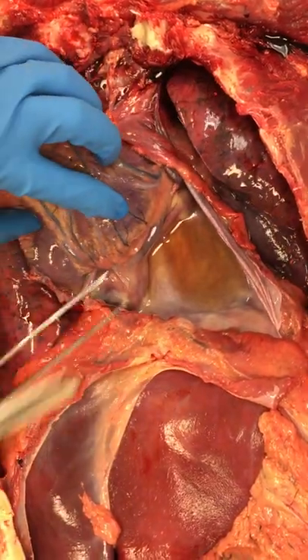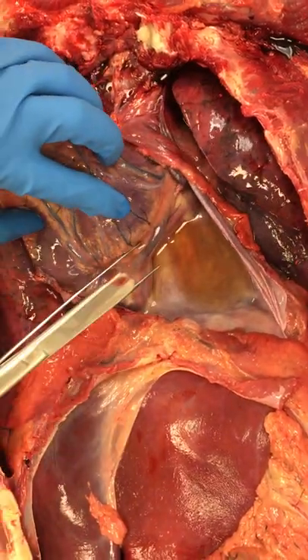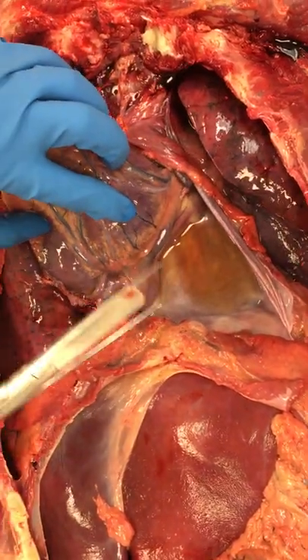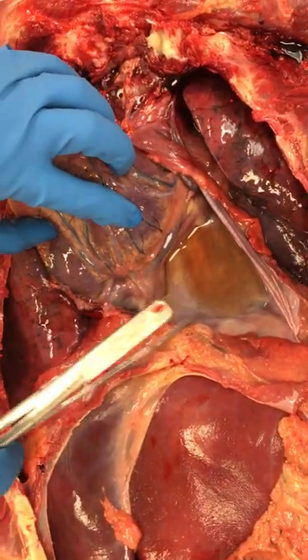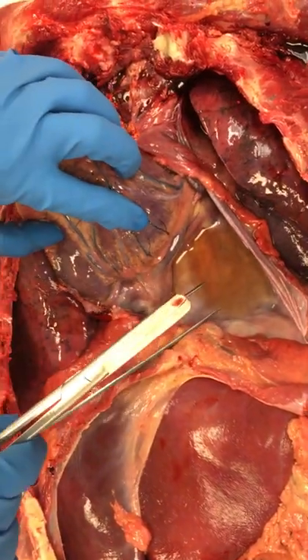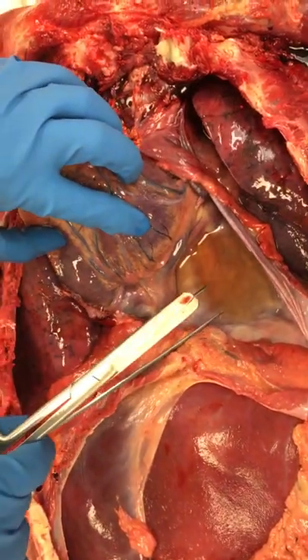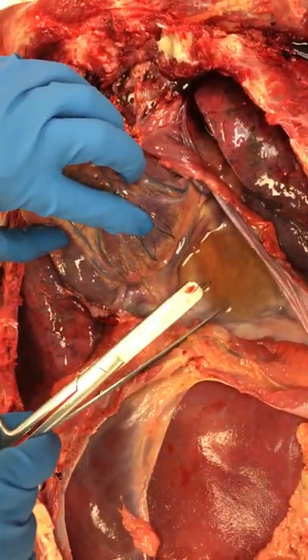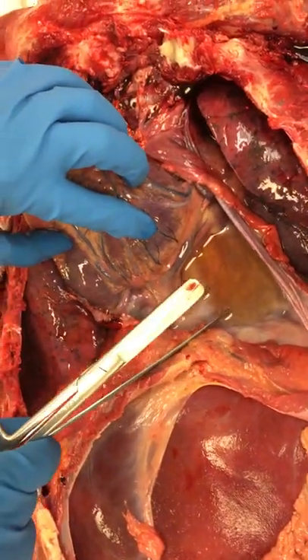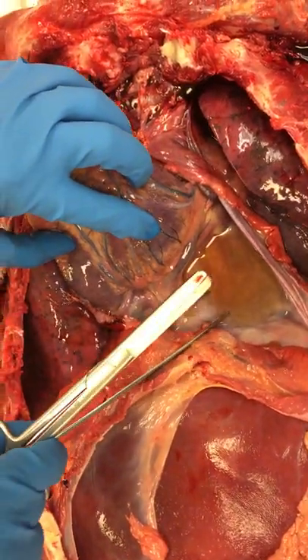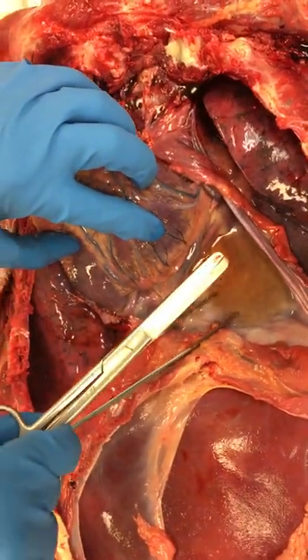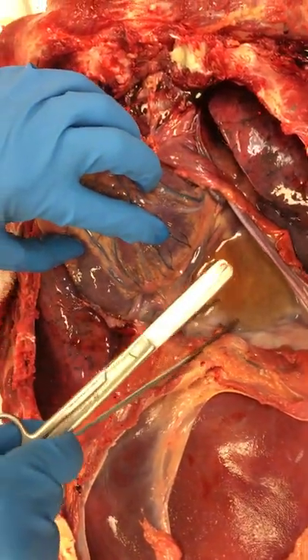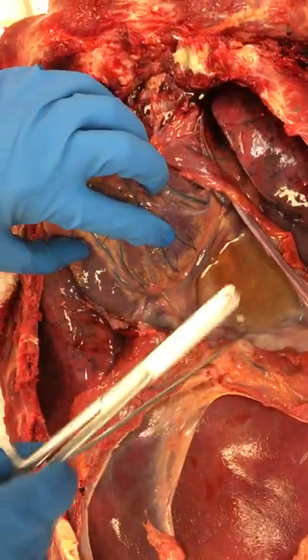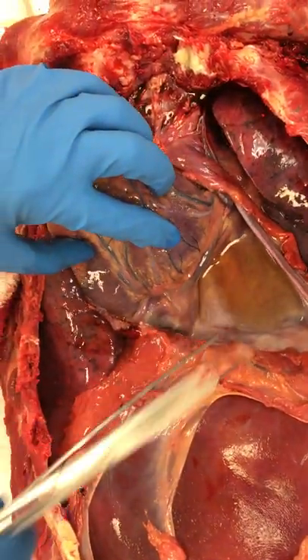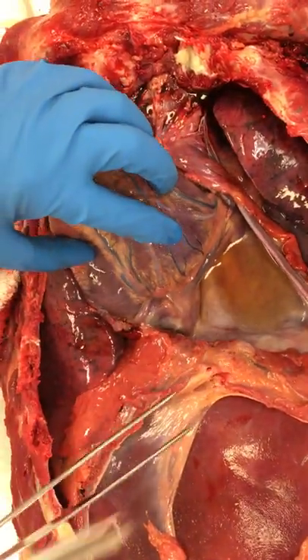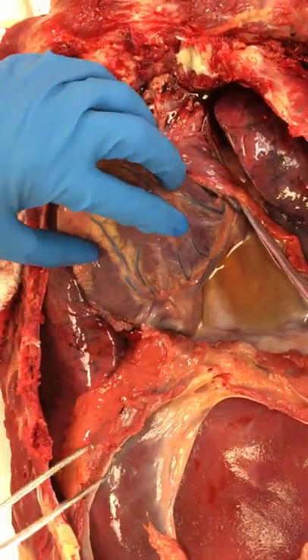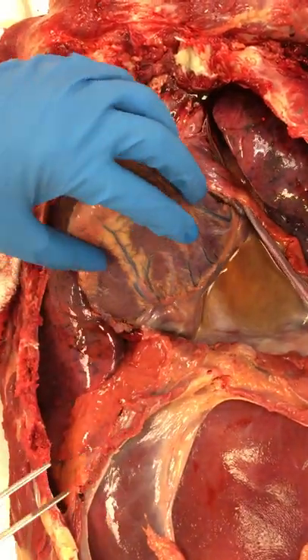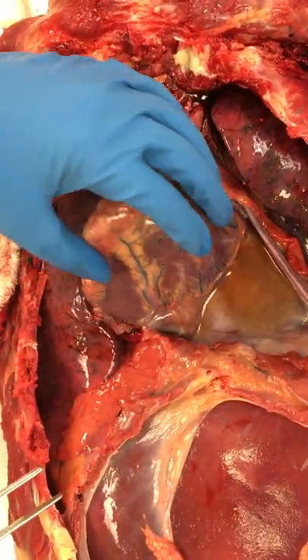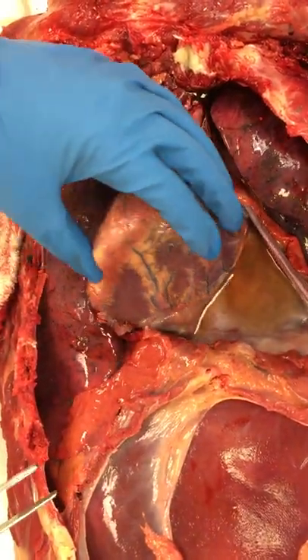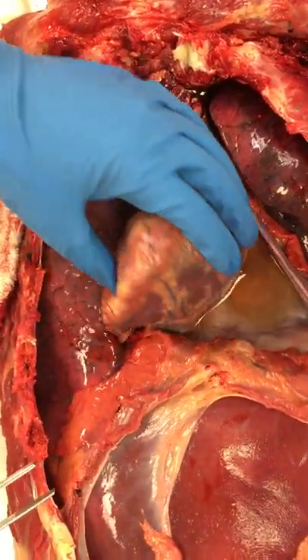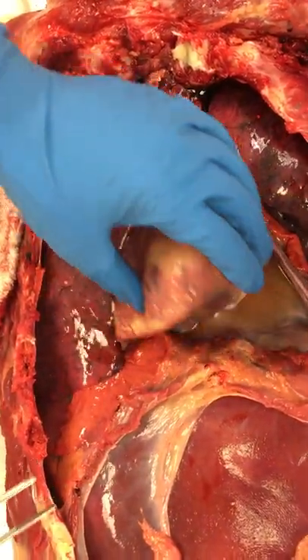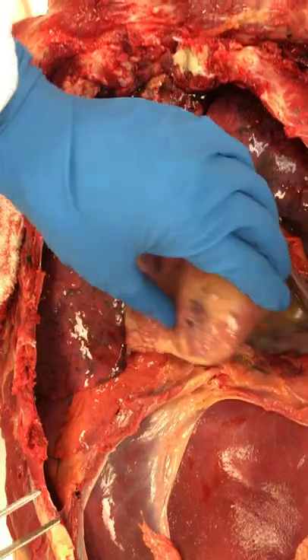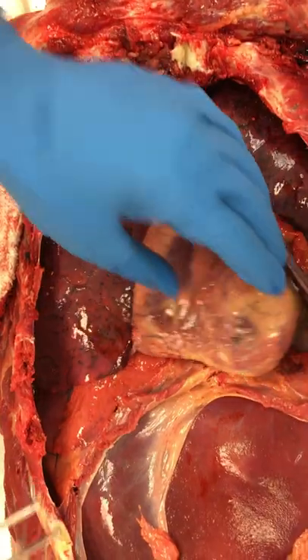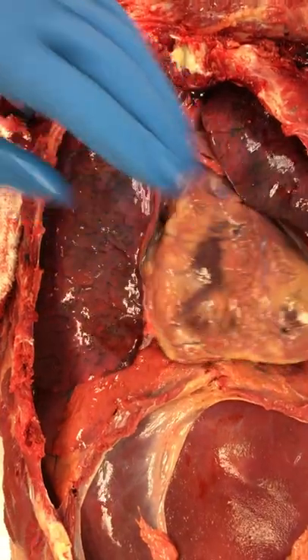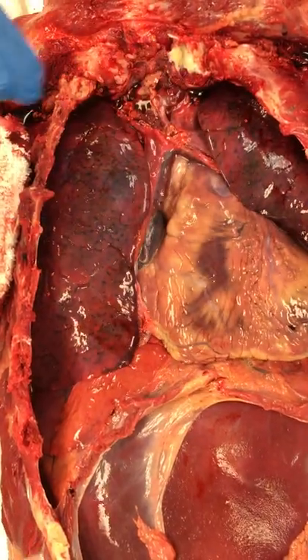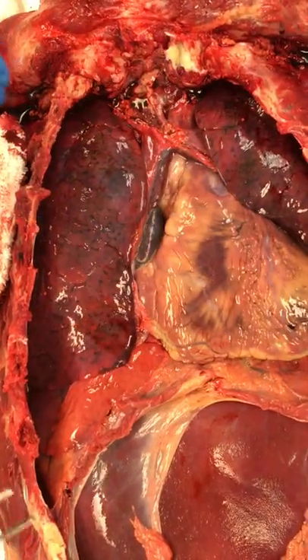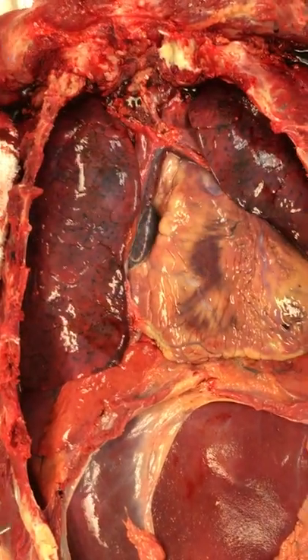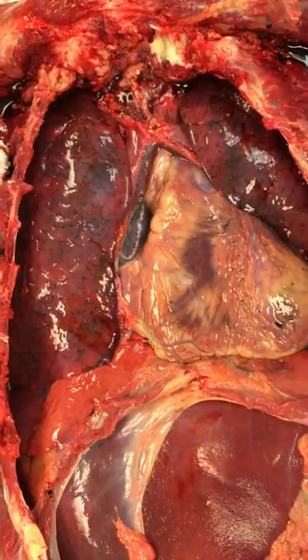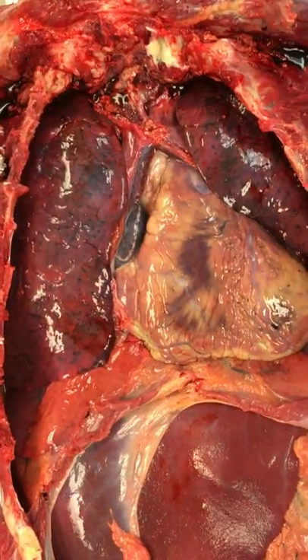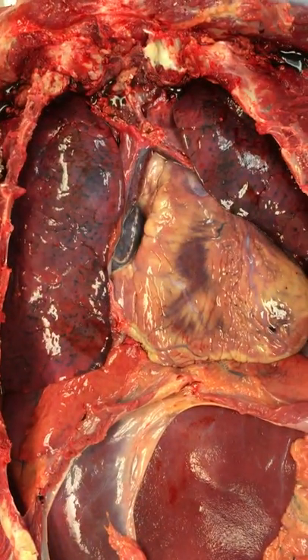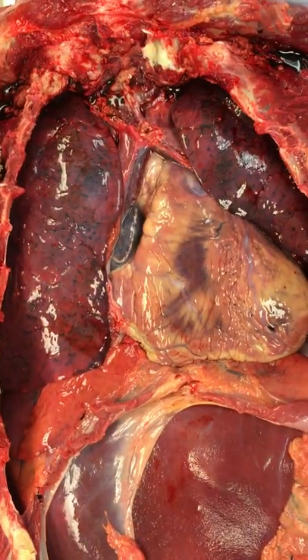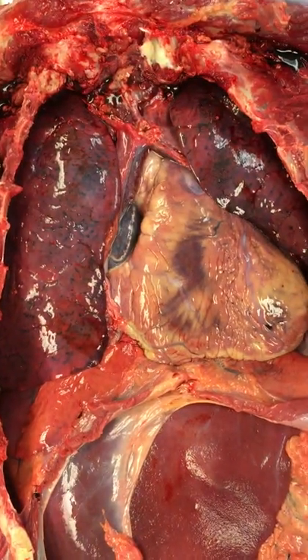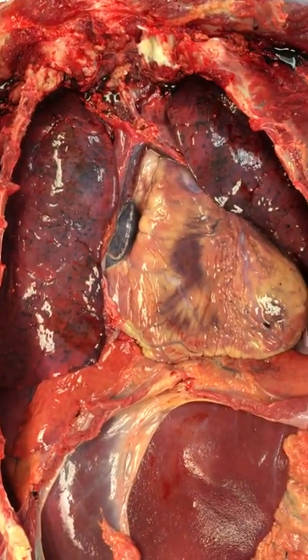There's a small amount of fluid here which is known as pericardial fluid, and that is the opening of the pericardium.